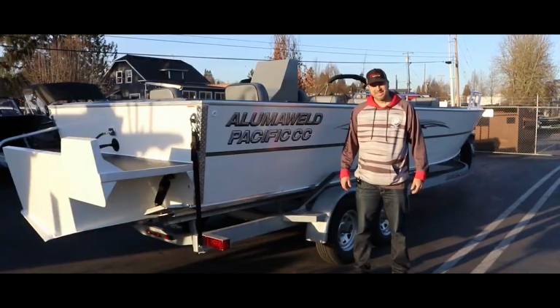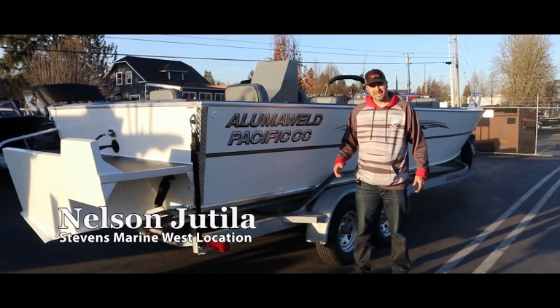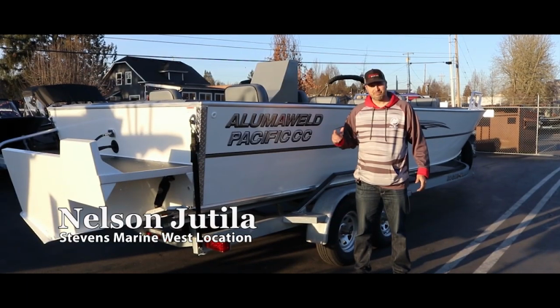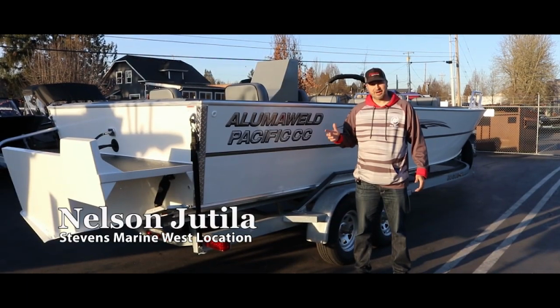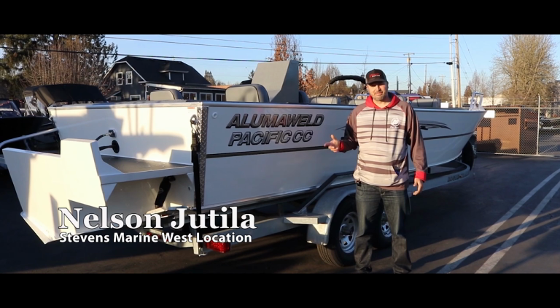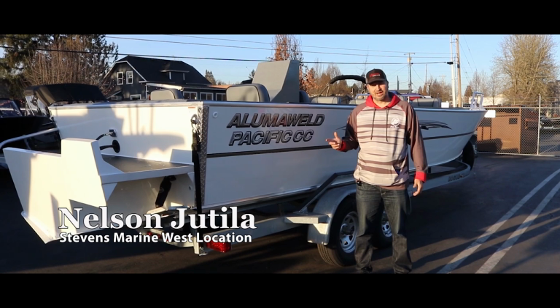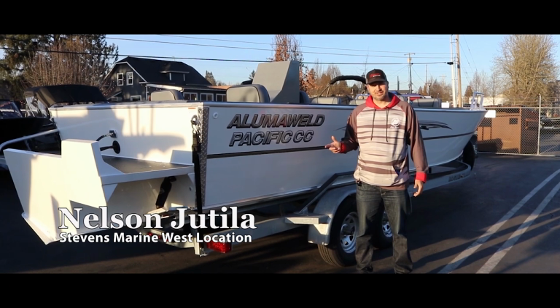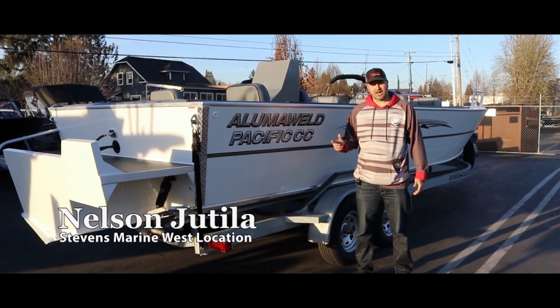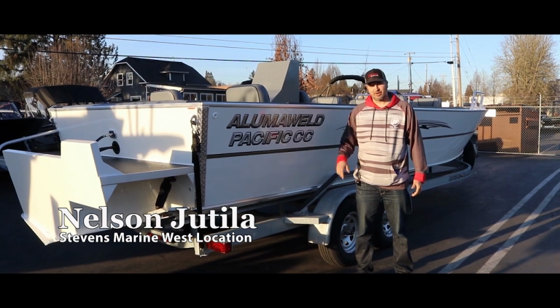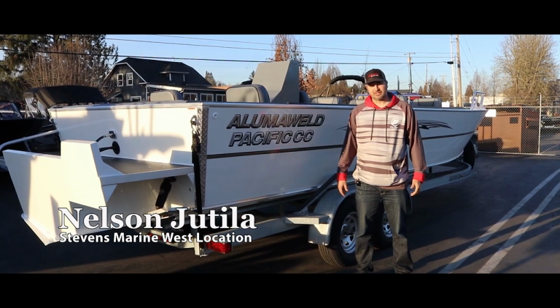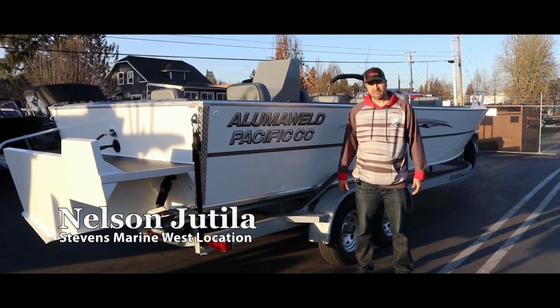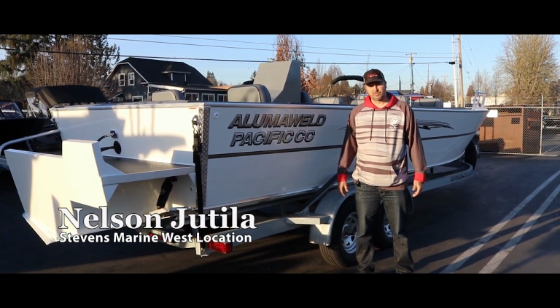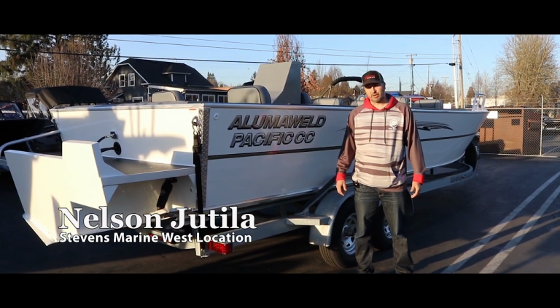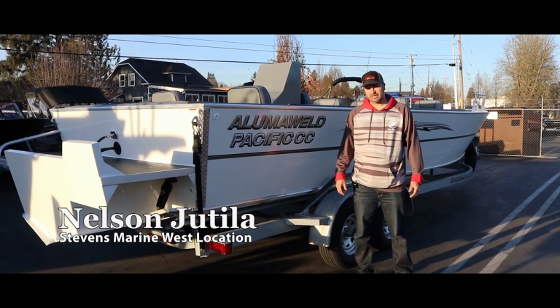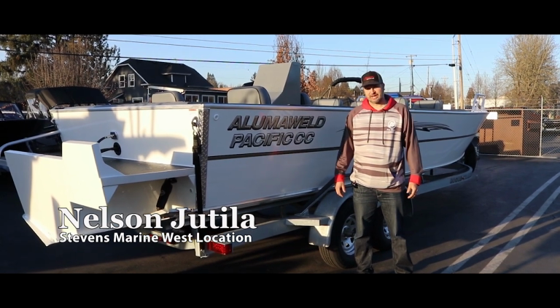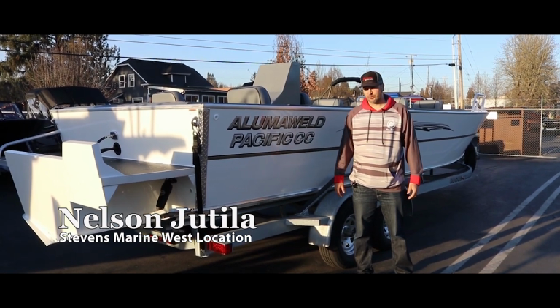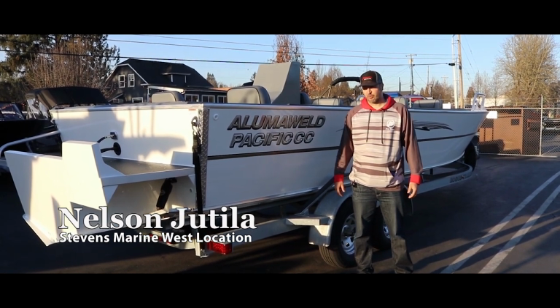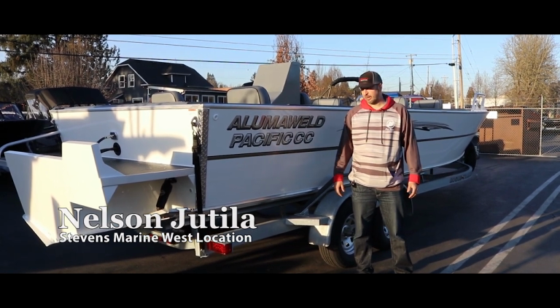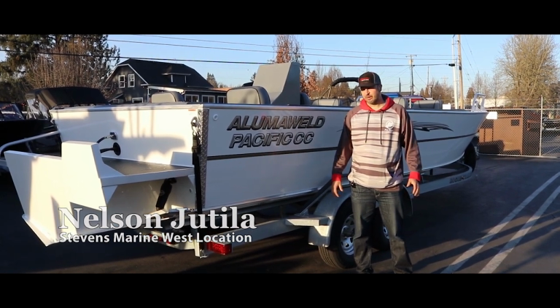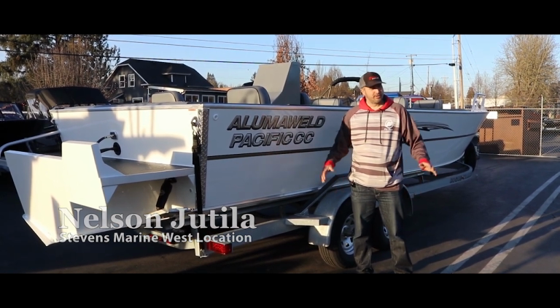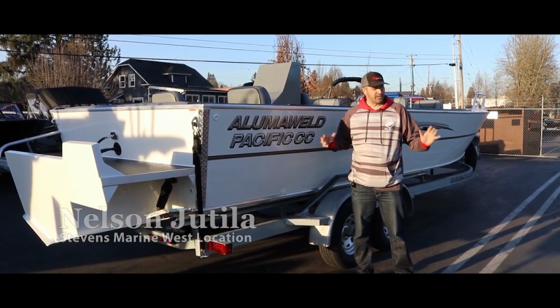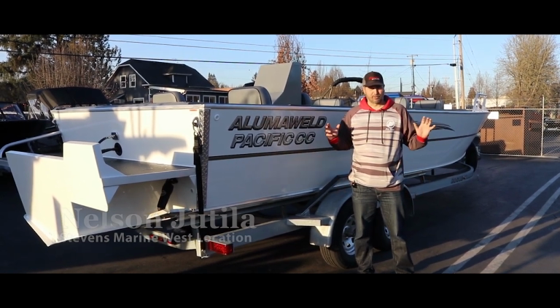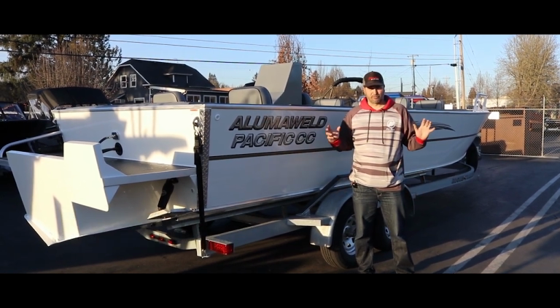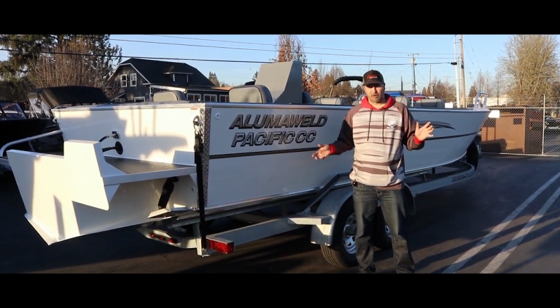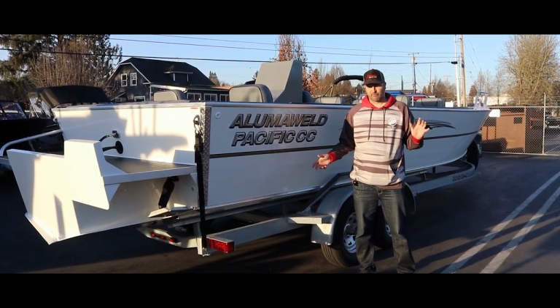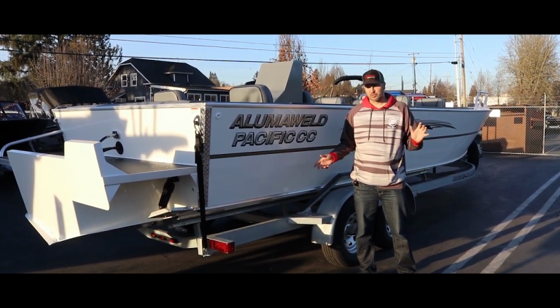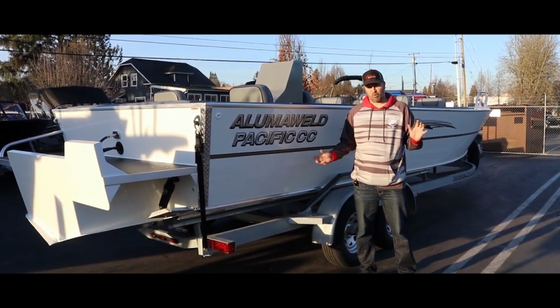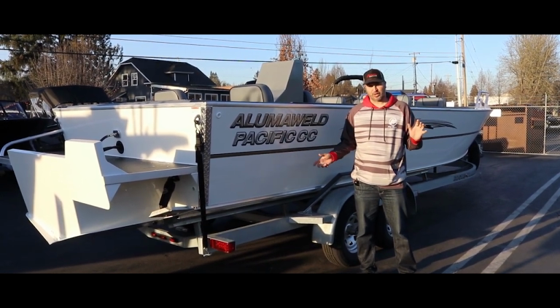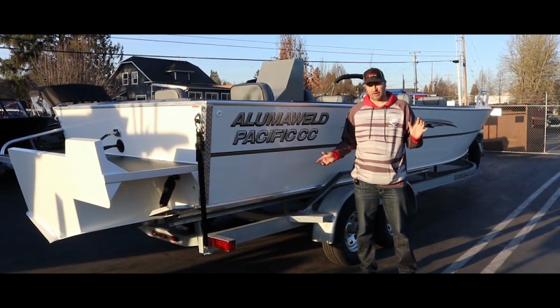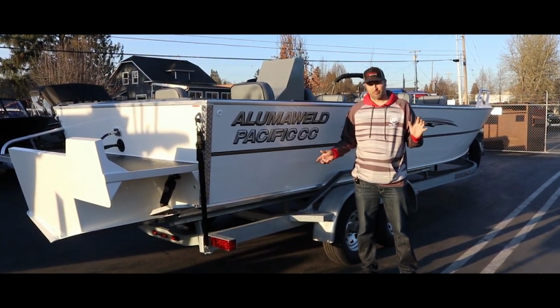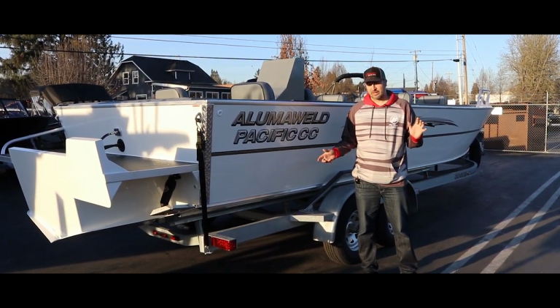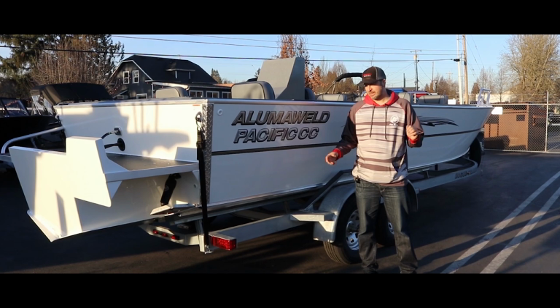Hey everybody, I'm Nelson. I'm here at Stevens Marine in Tigard, Oregon, here for our first Walk Around Wednesday.